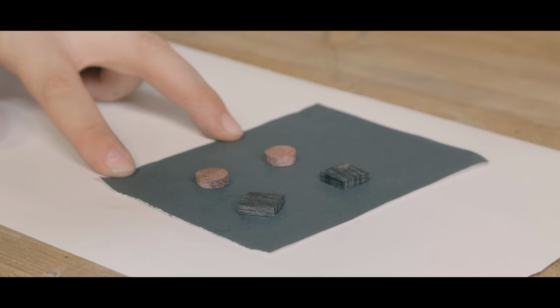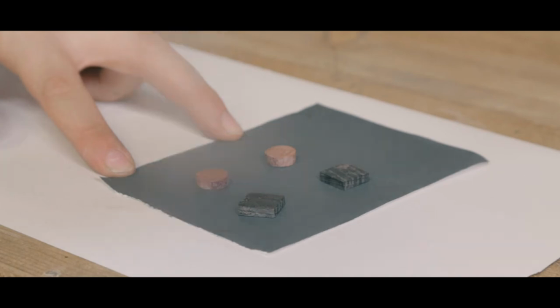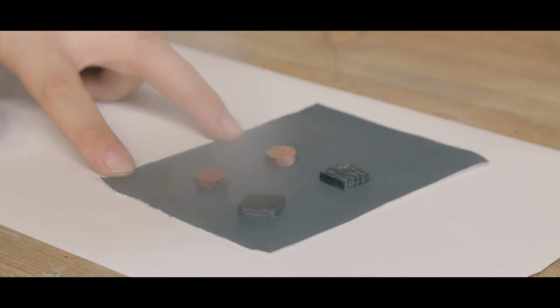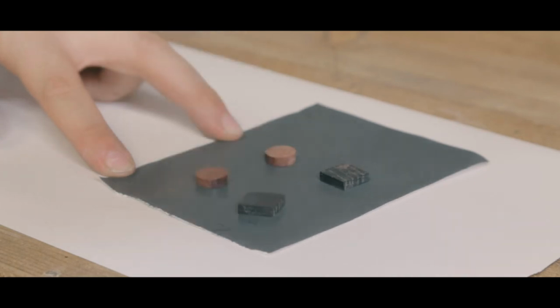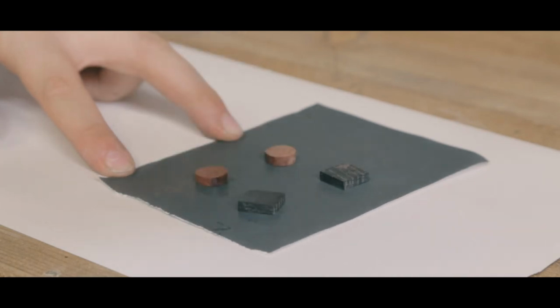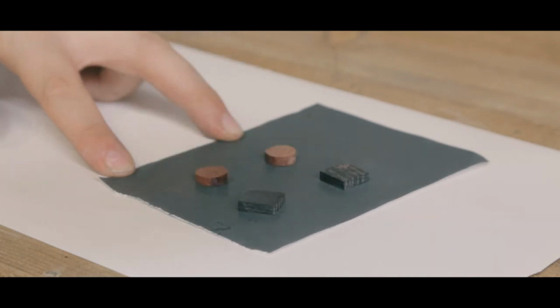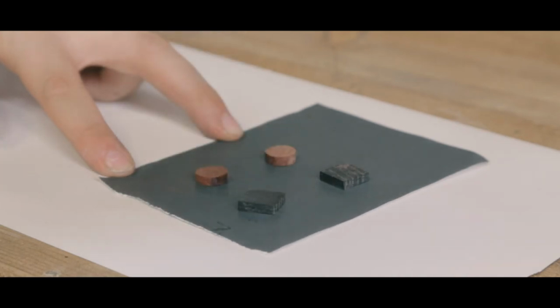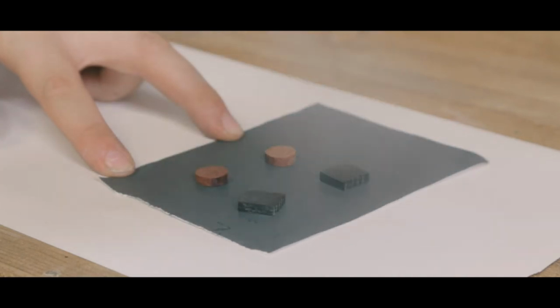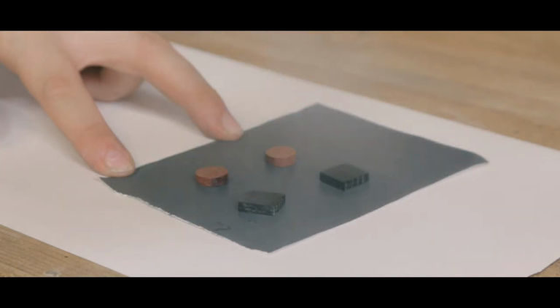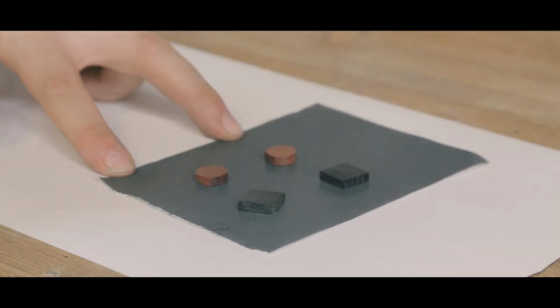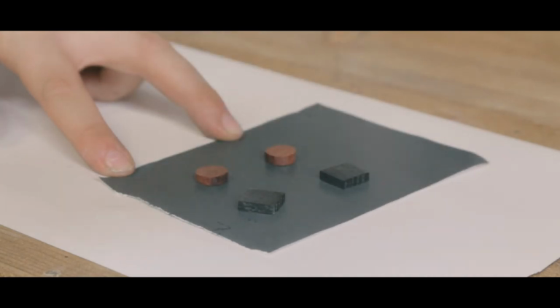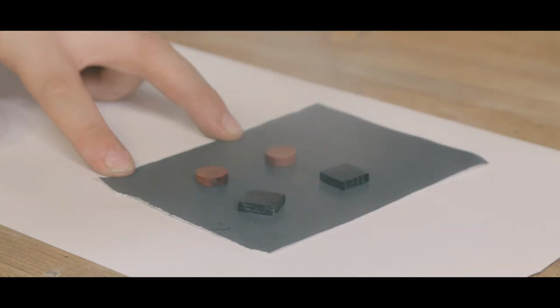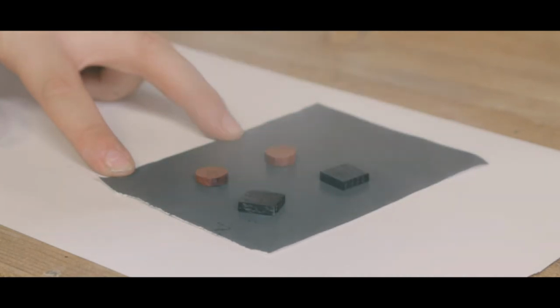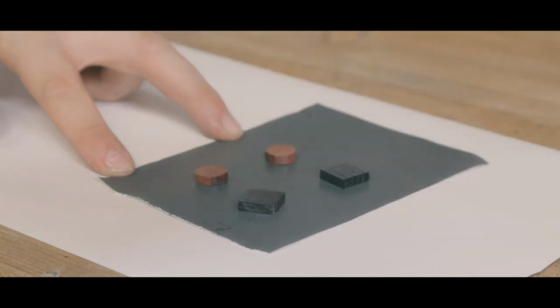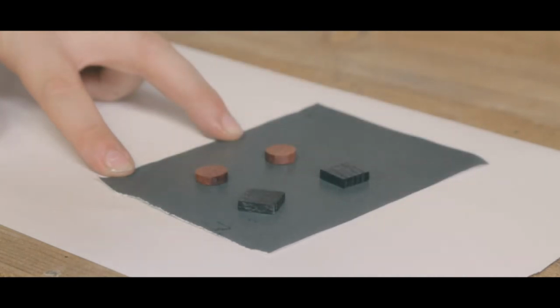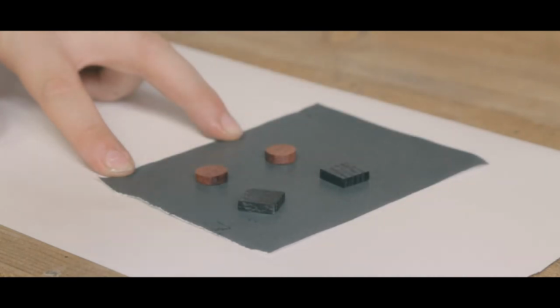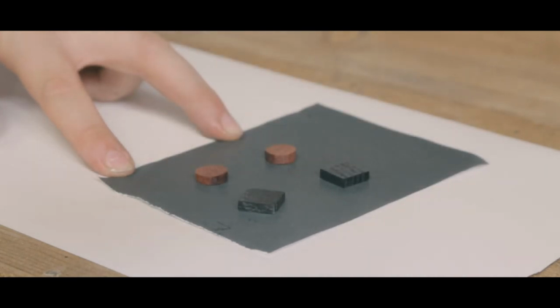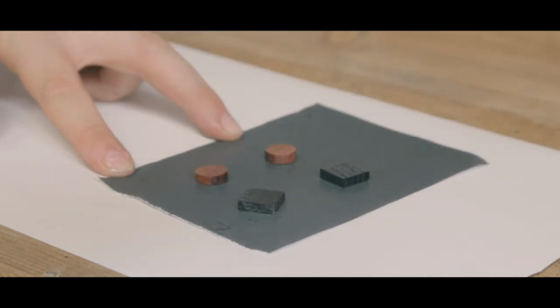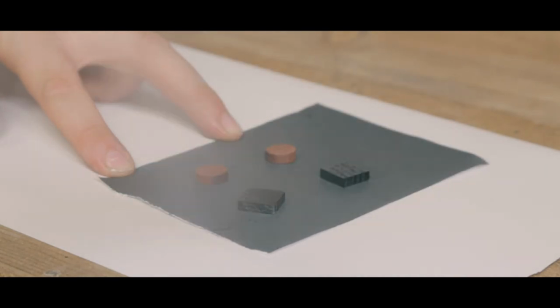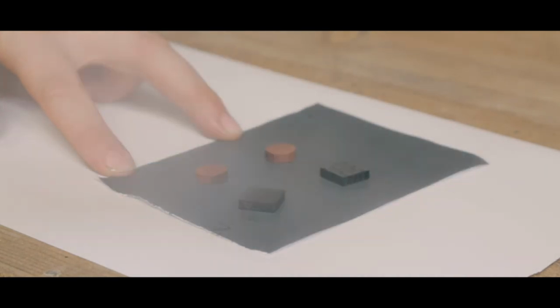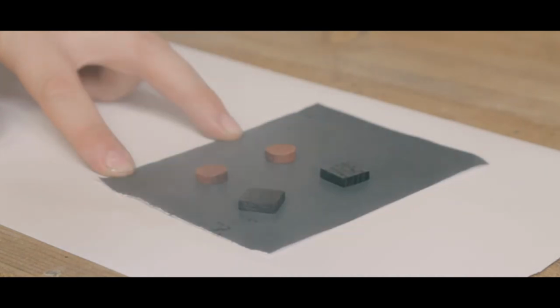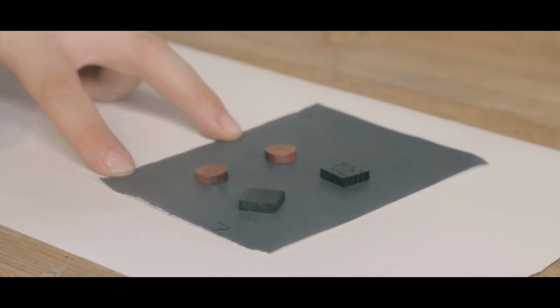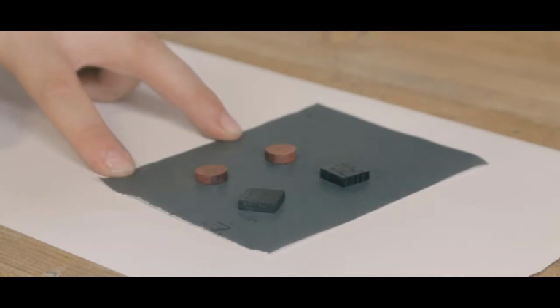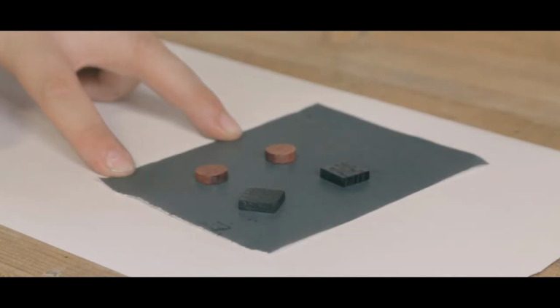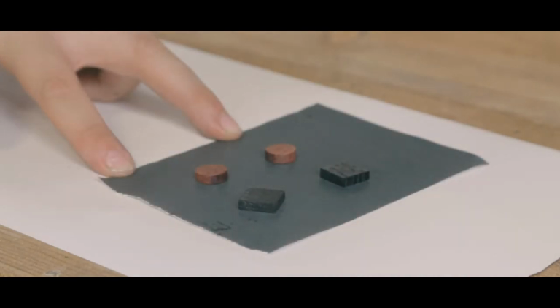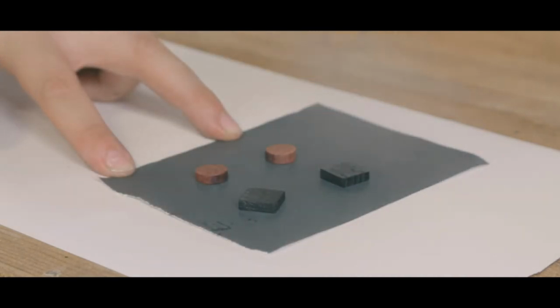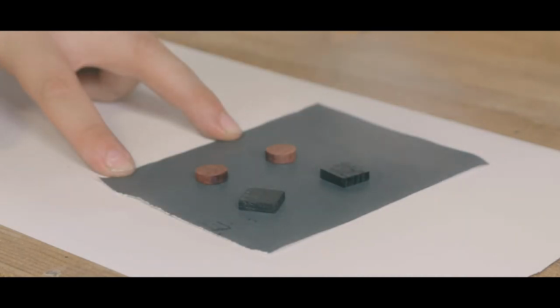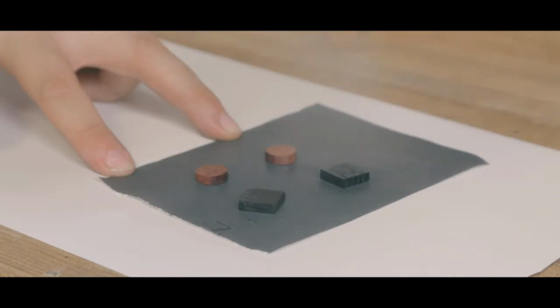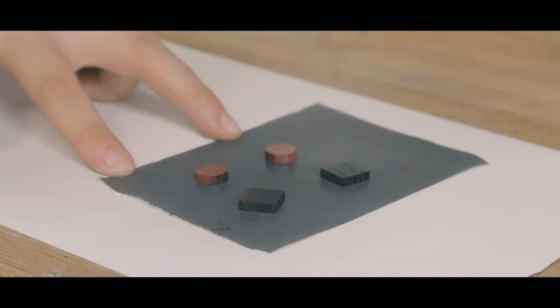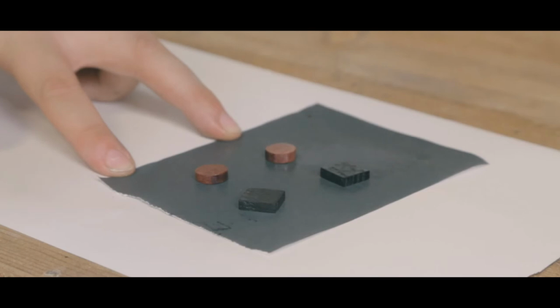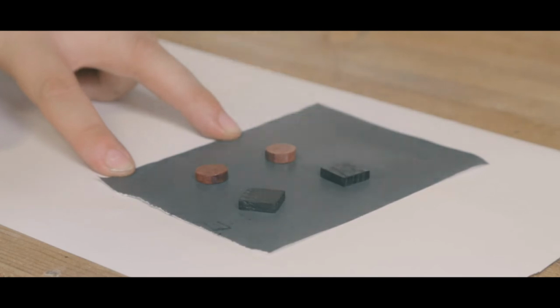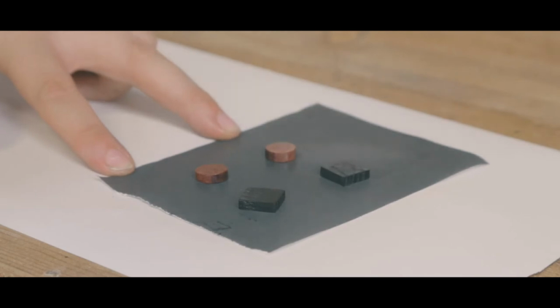I used a couple of coats of gloss spray lacquer finish, sanding in between. This gives a really hard wearing finish.